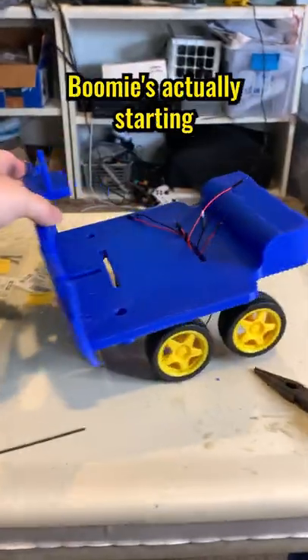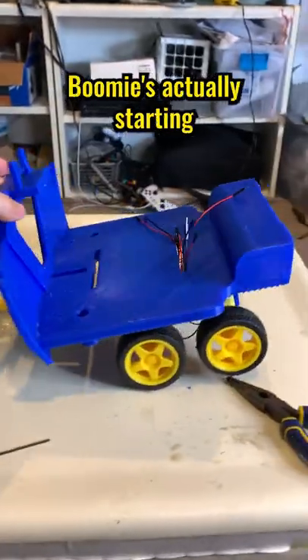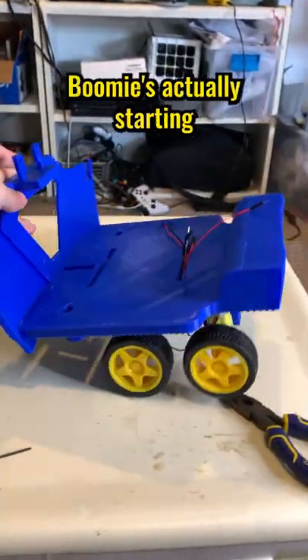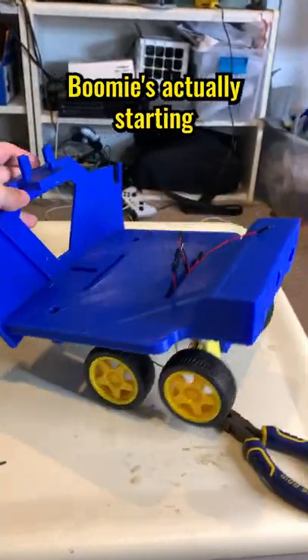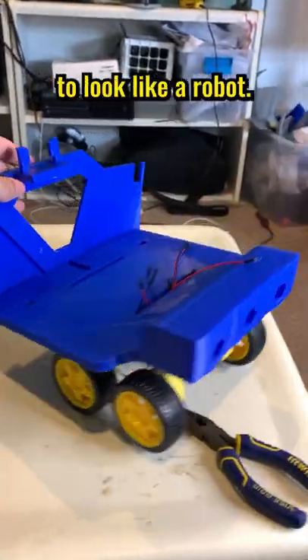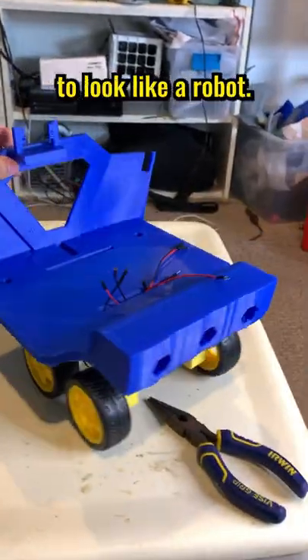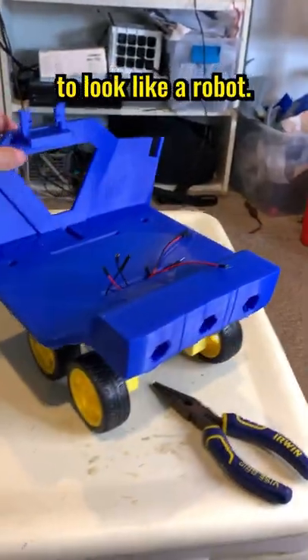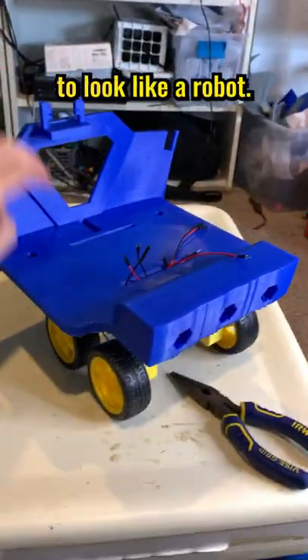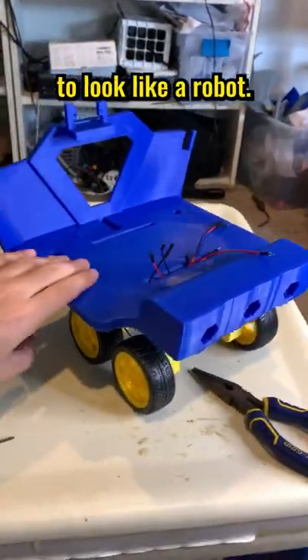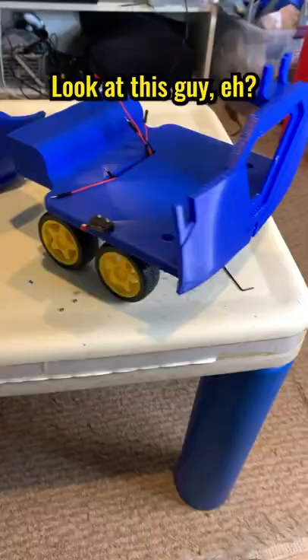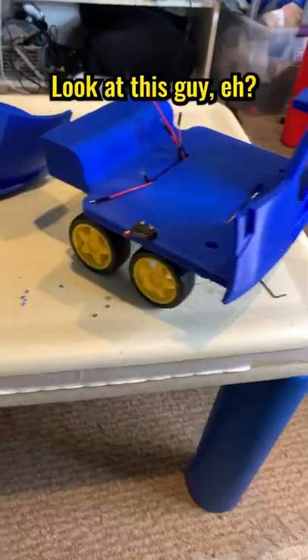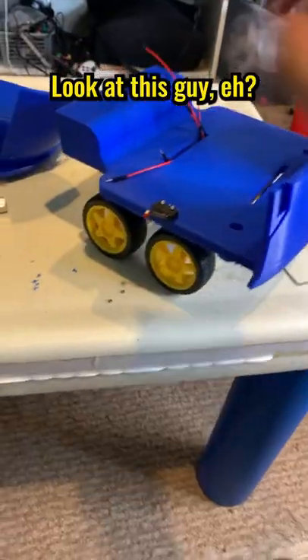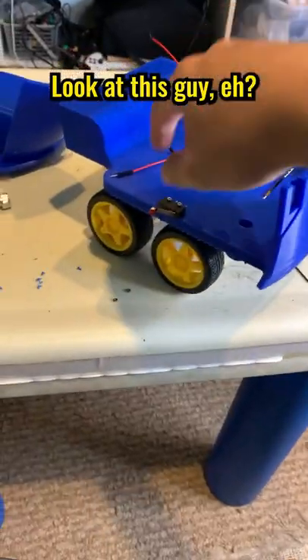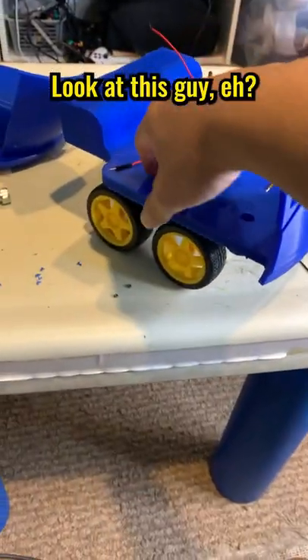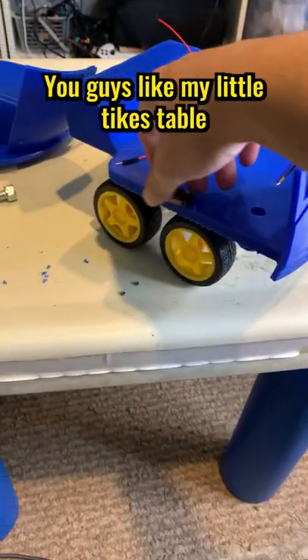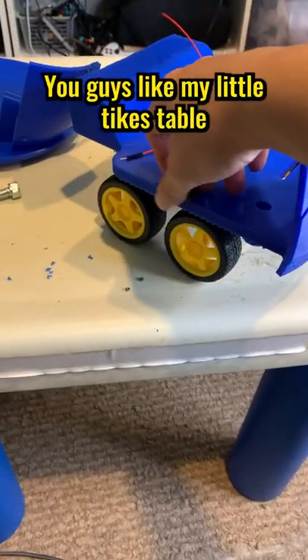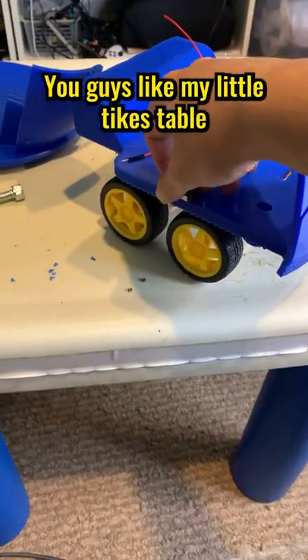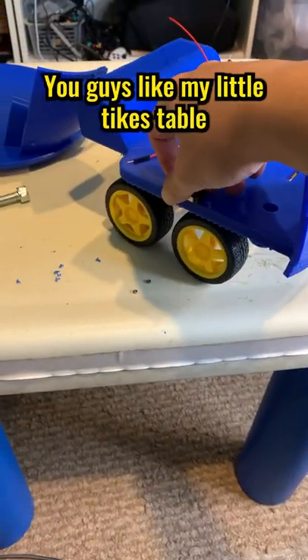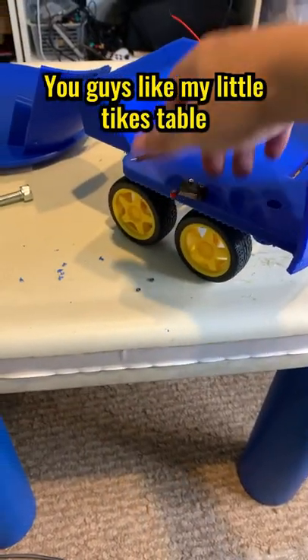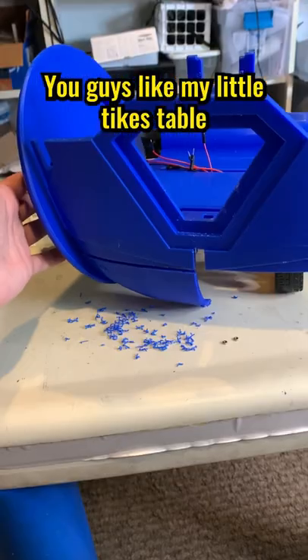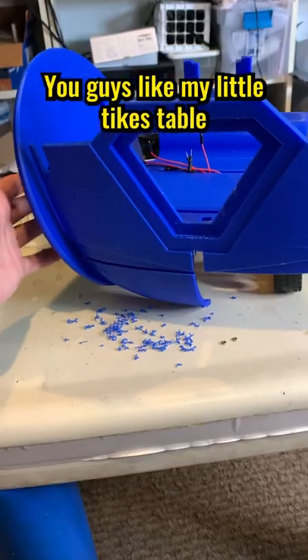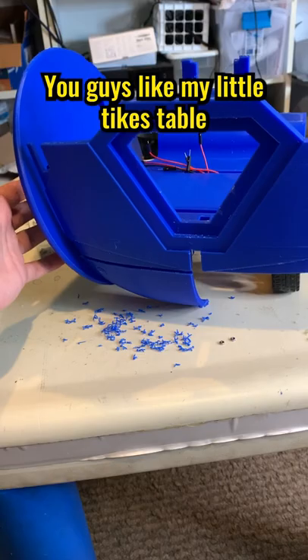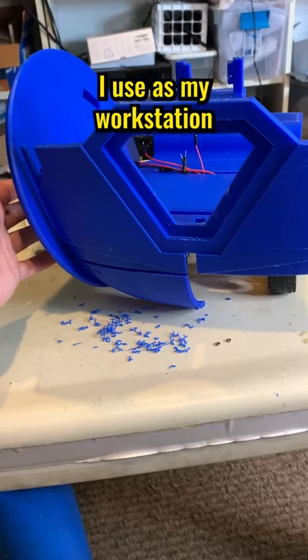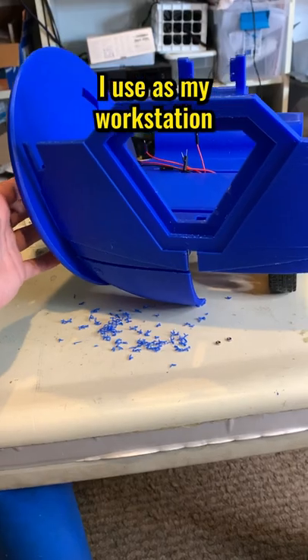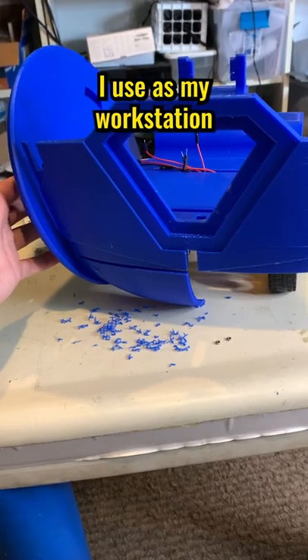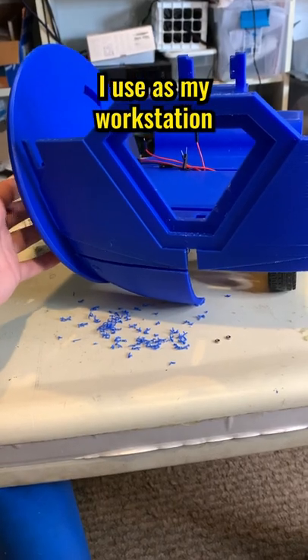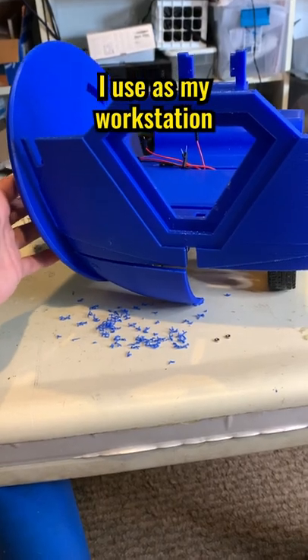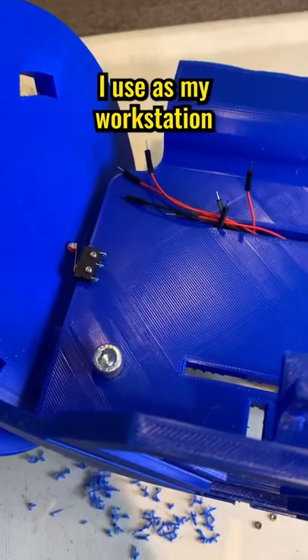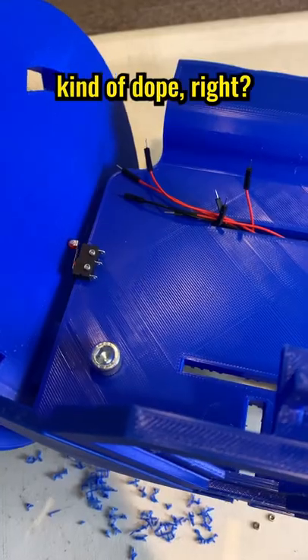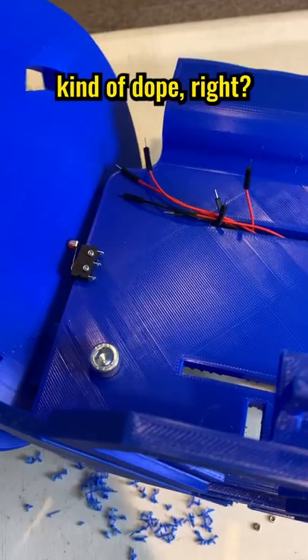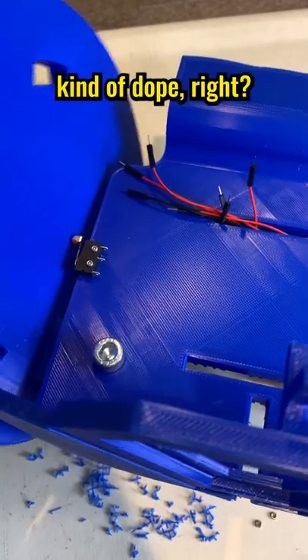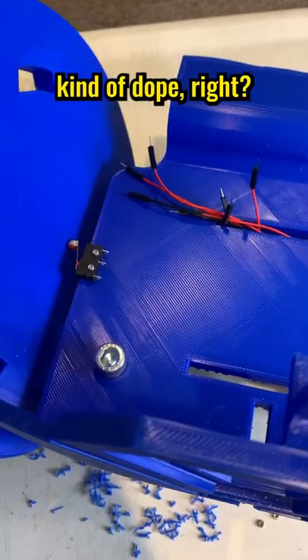Boomi's actually starting to look like a robot. Look at this guy! You guys like my Little Tykes table that I use as my workstation? Kind of dope, right?